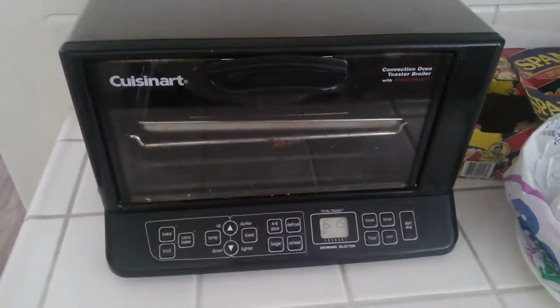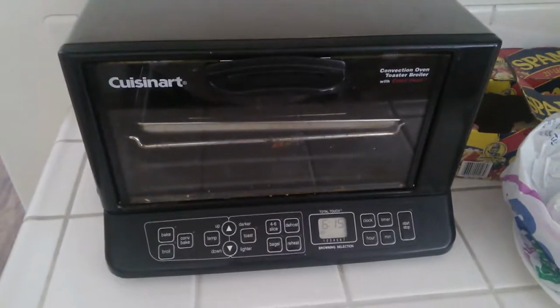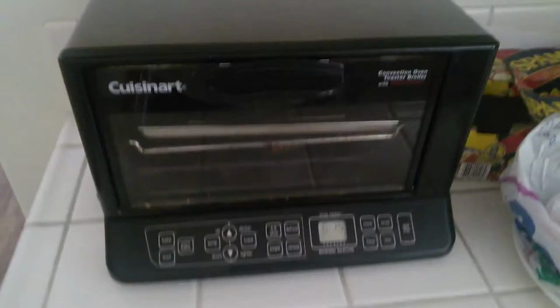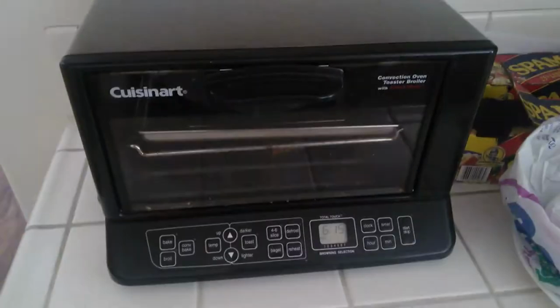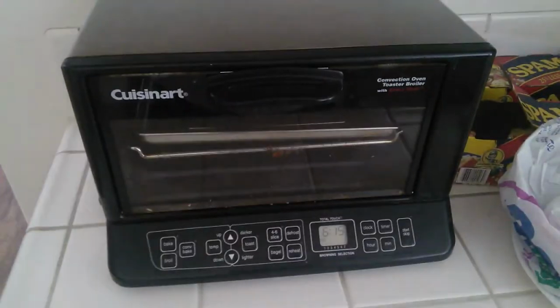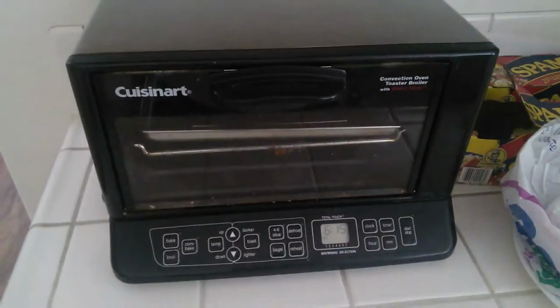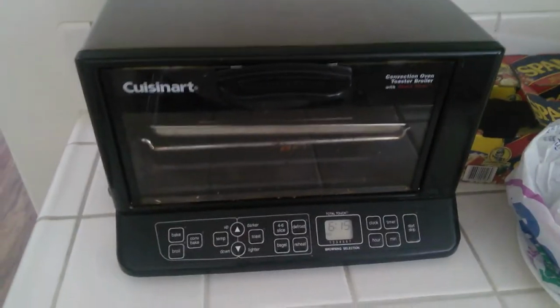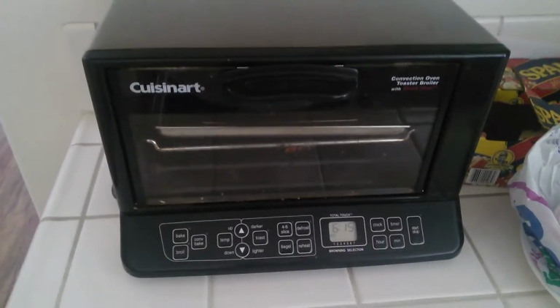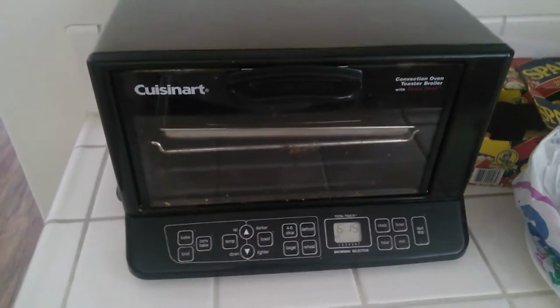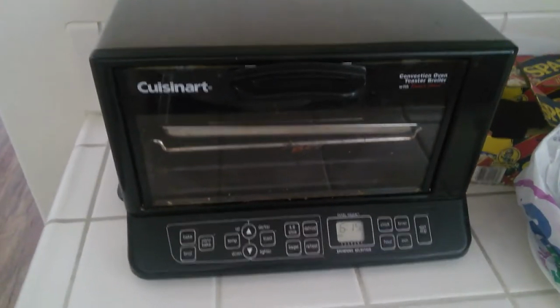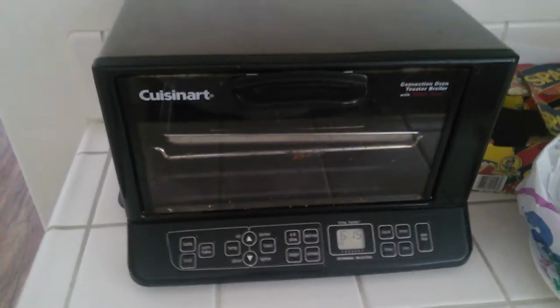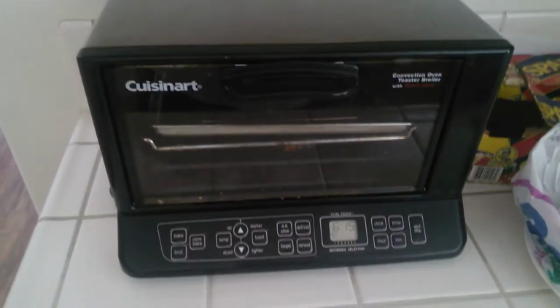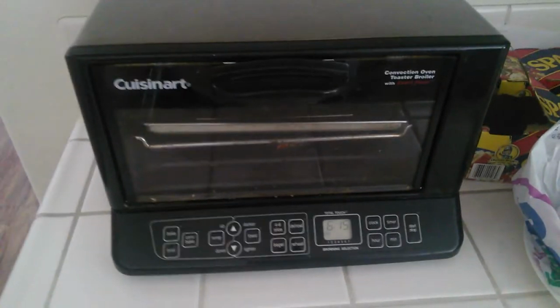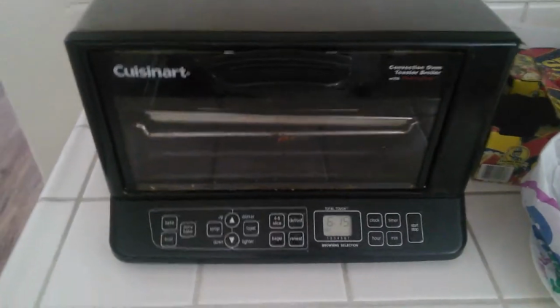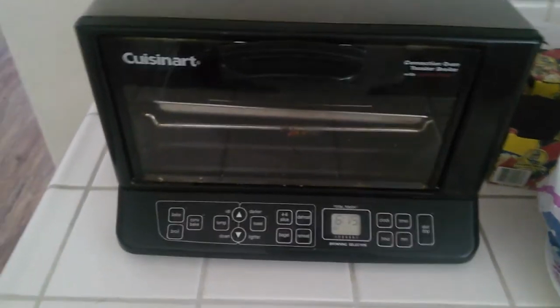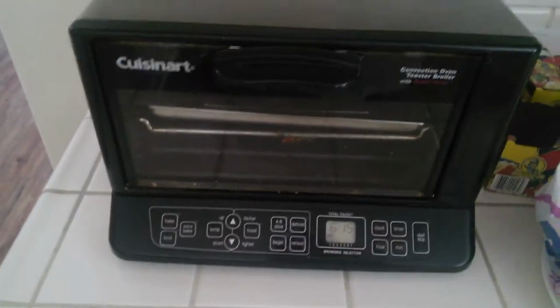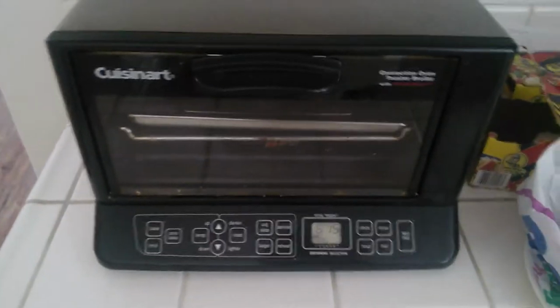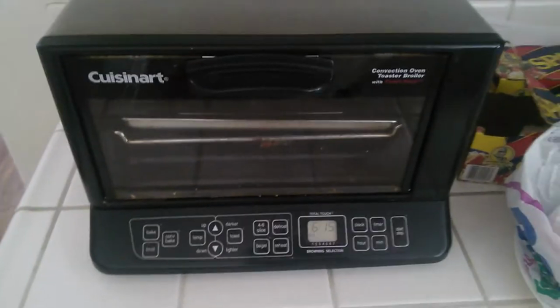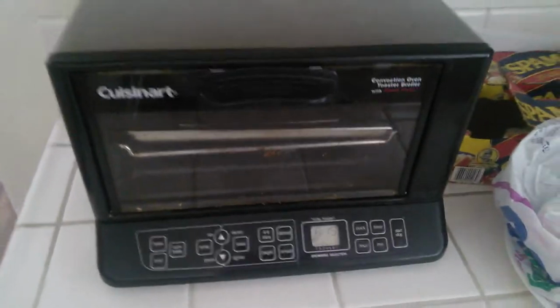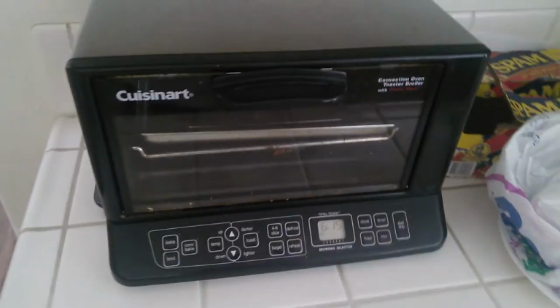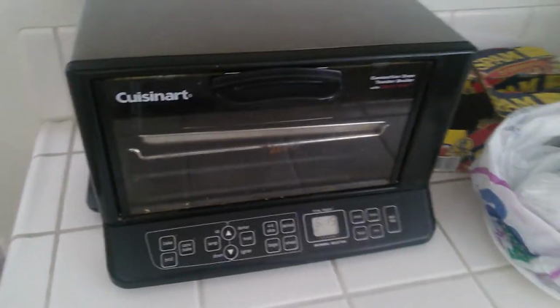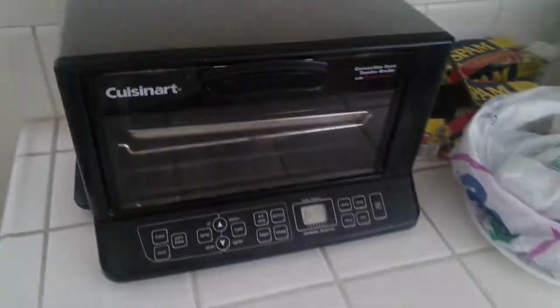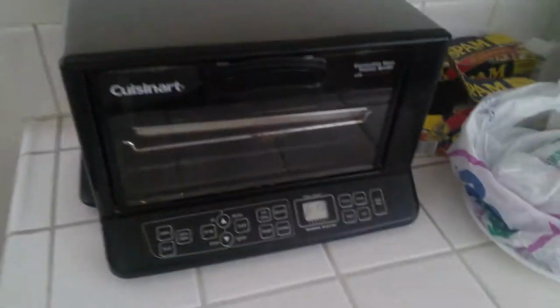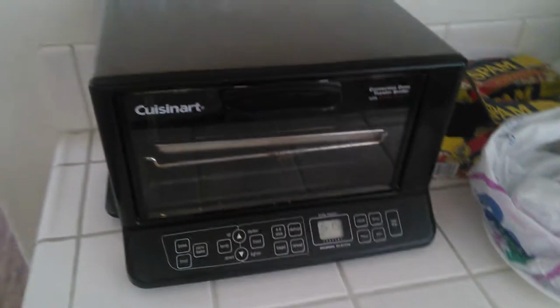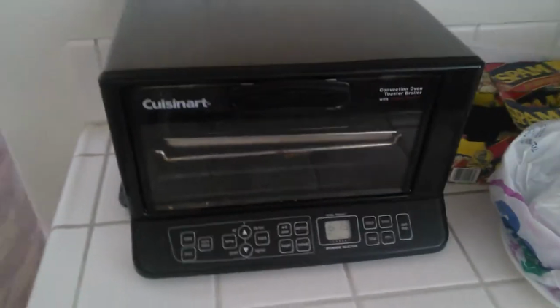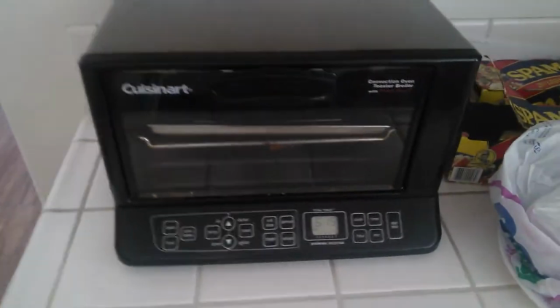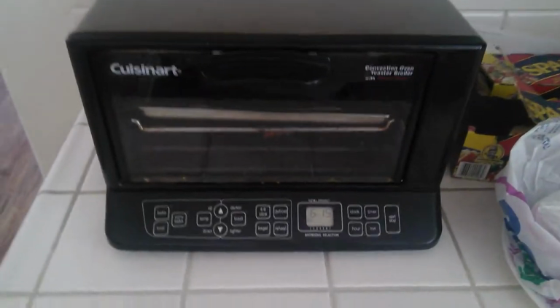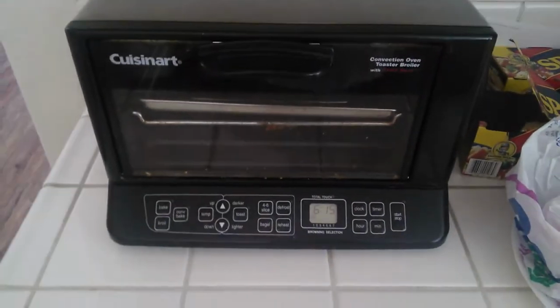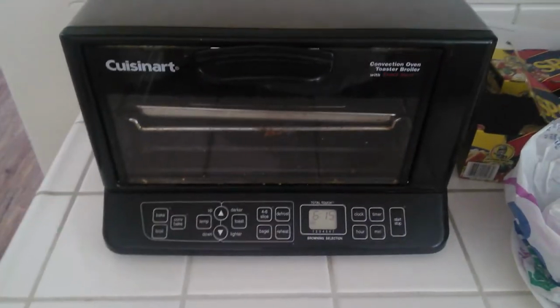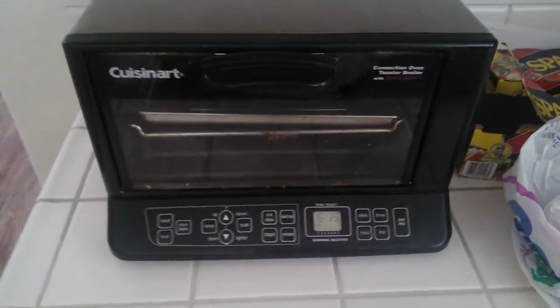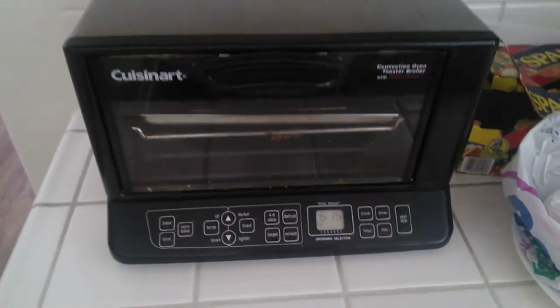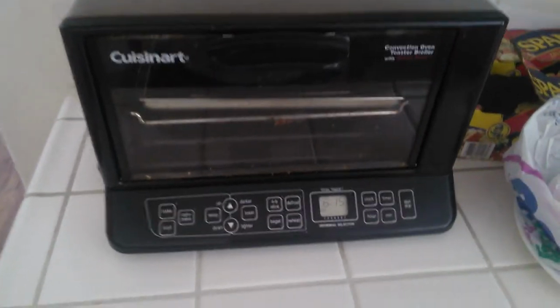Yo, what's up guys, this is Gorilla Bear Tech back at you again with another product review, this time of a Cuisinart oven.